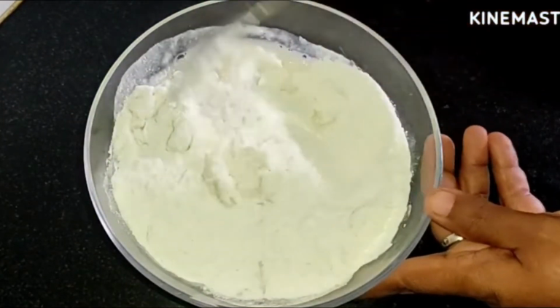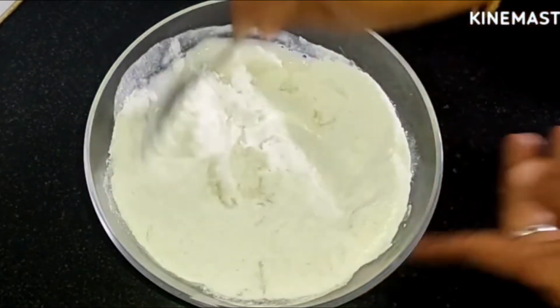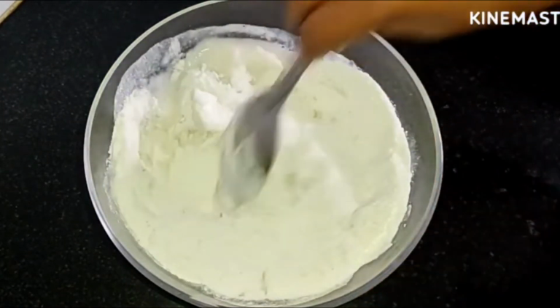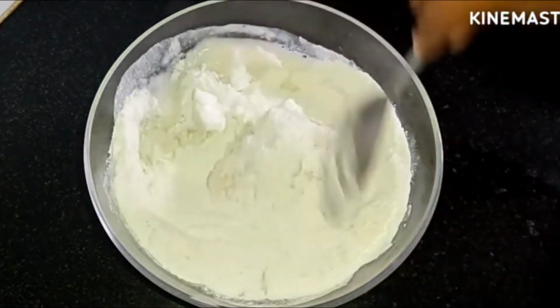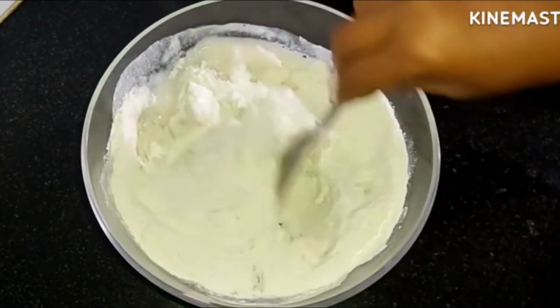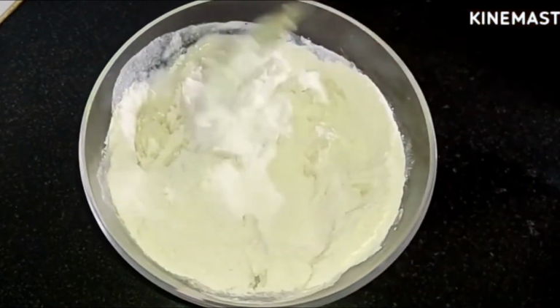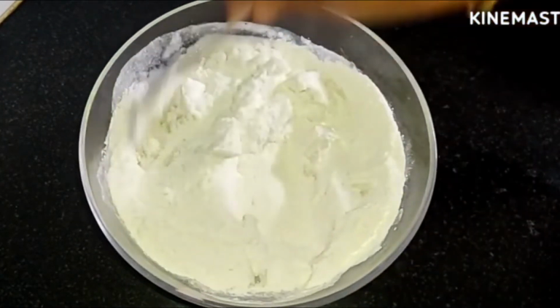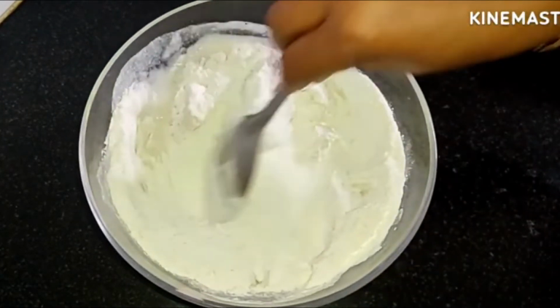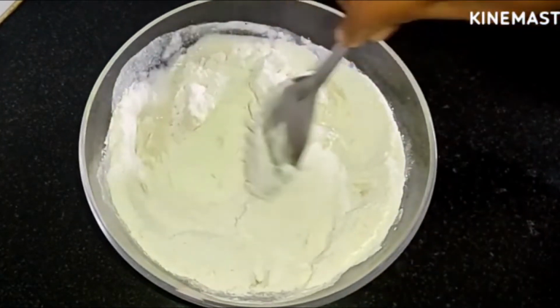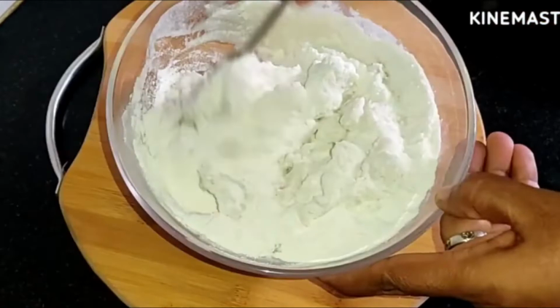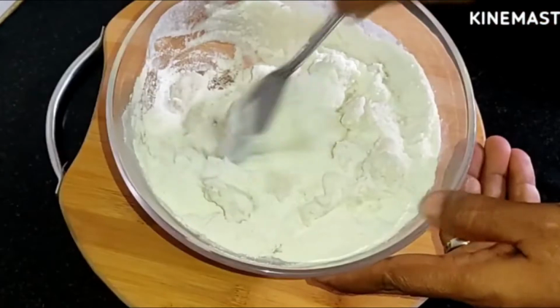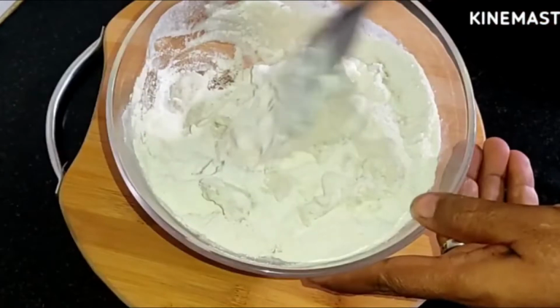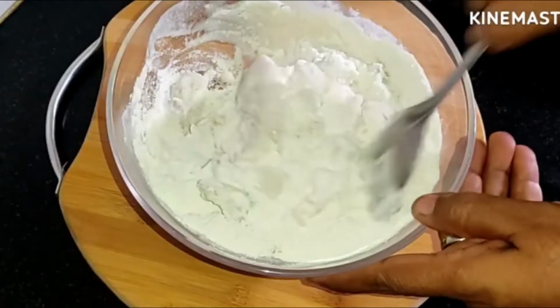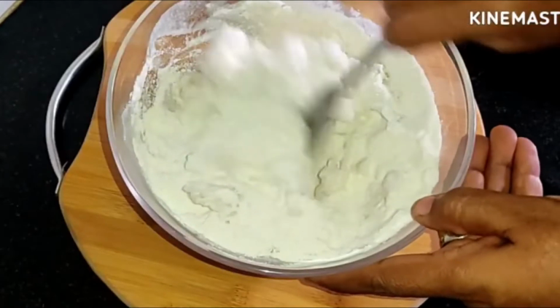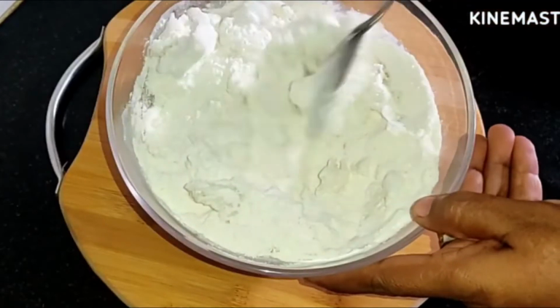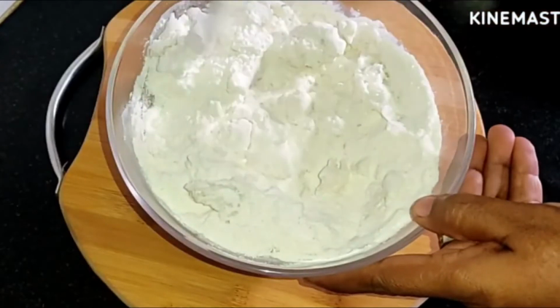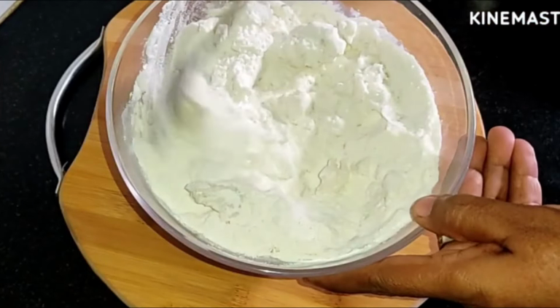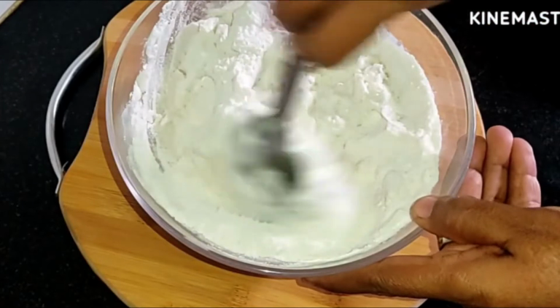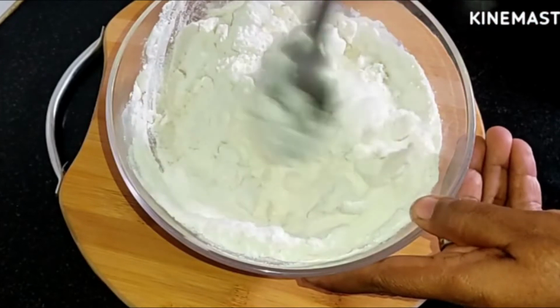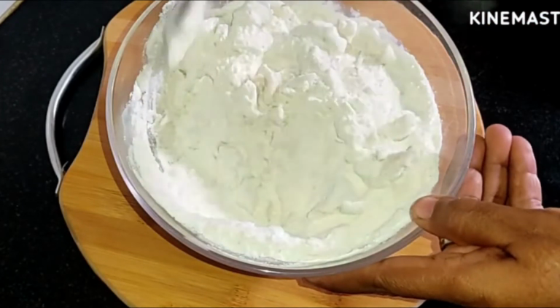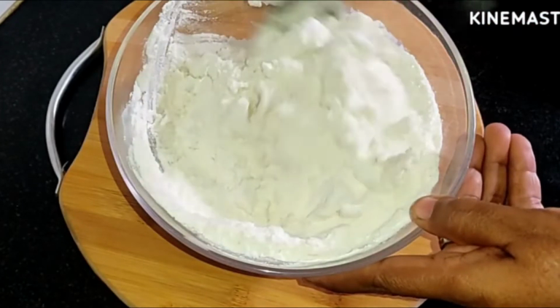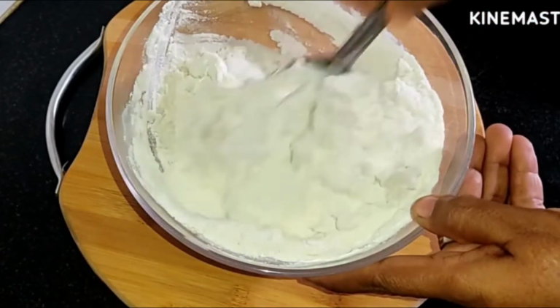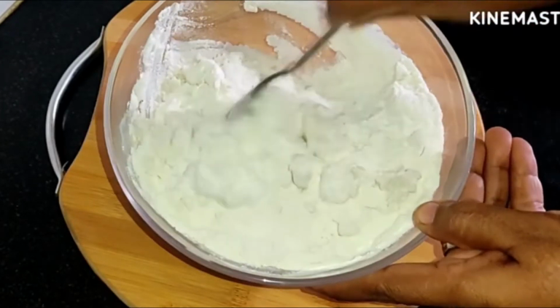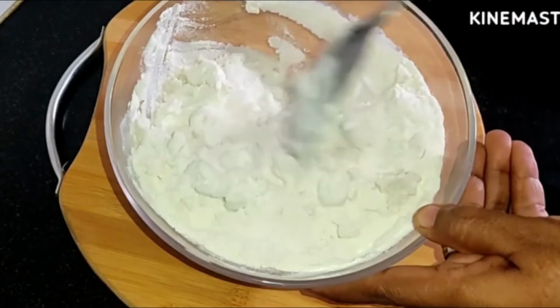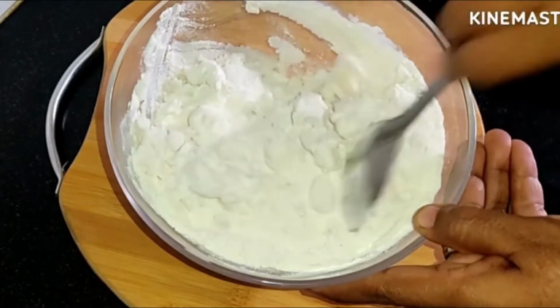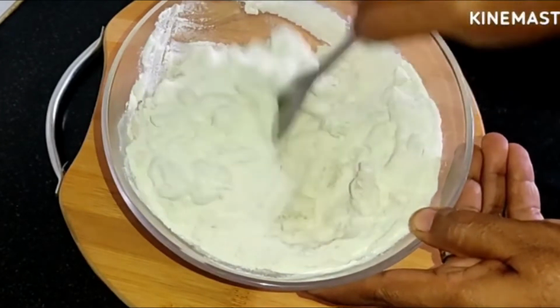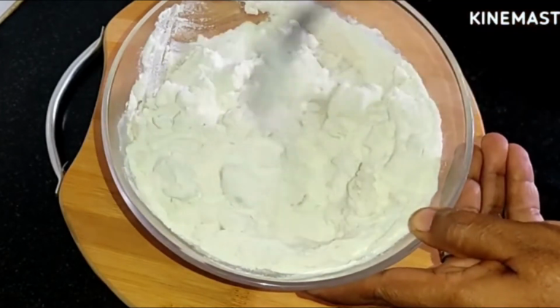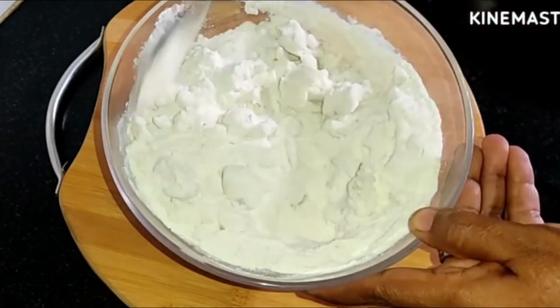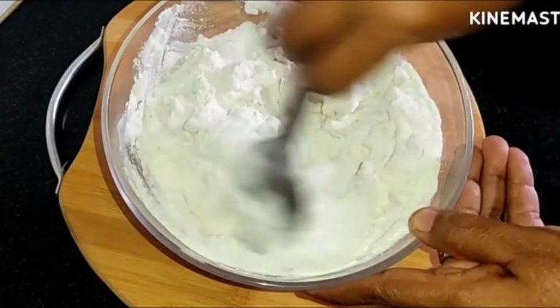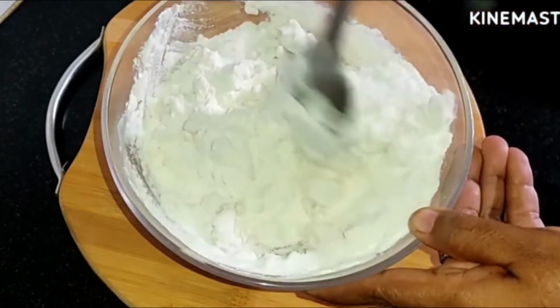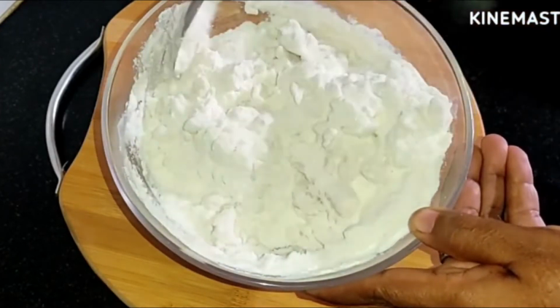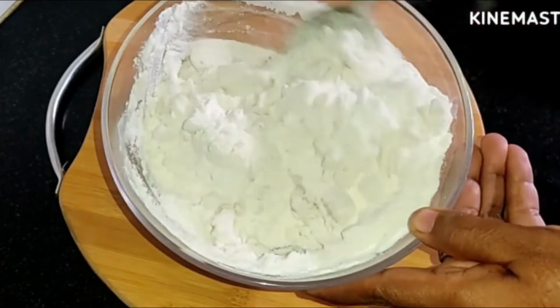We will mix in the milk. Let's mix in some water. We will add the milk as water.